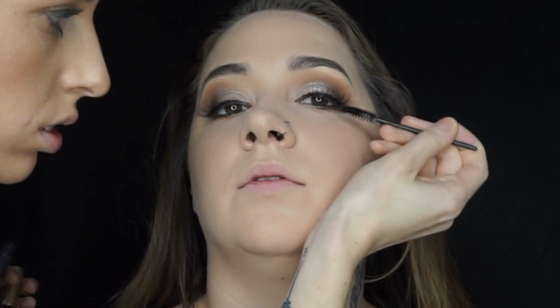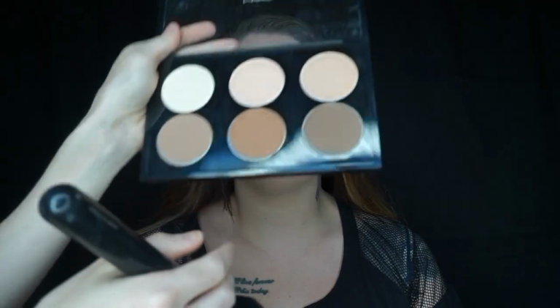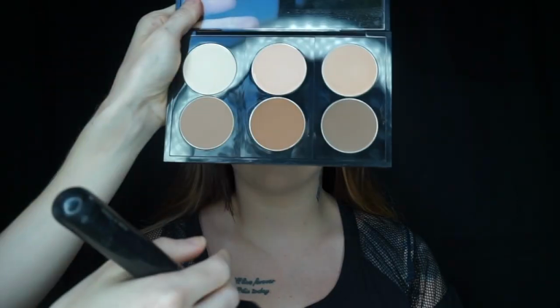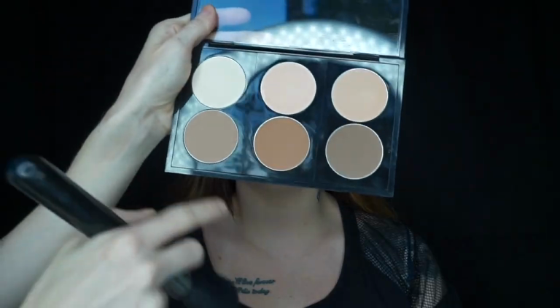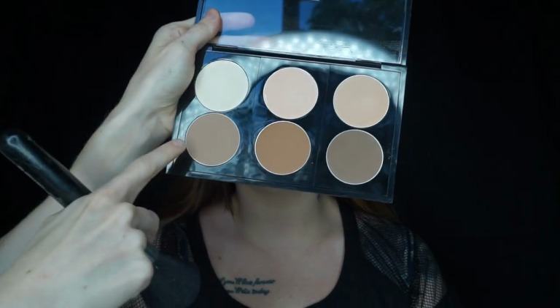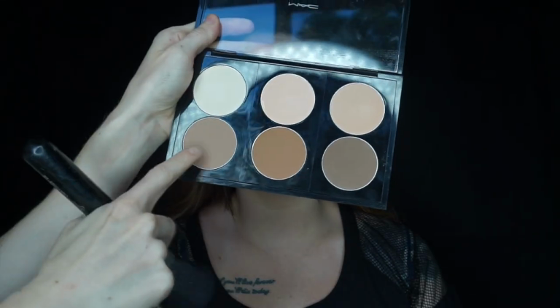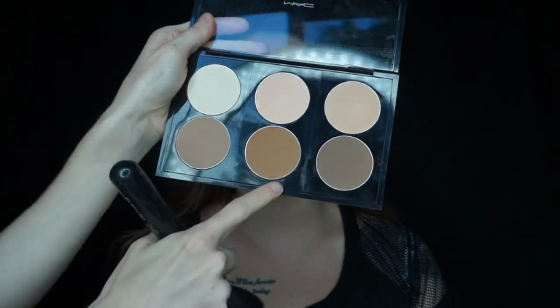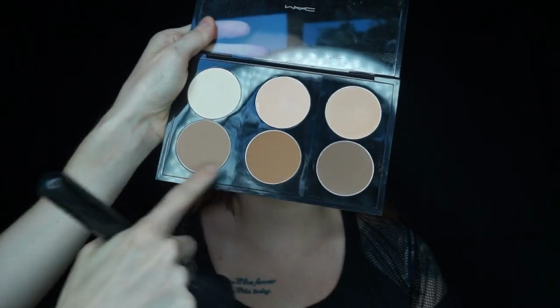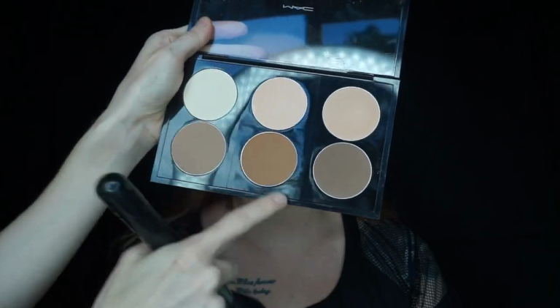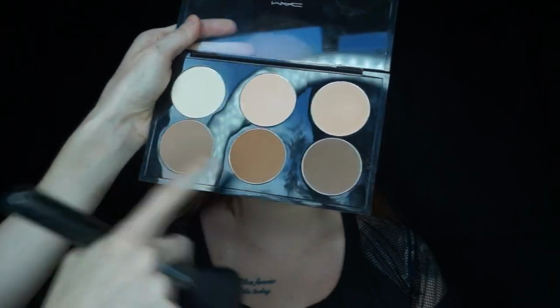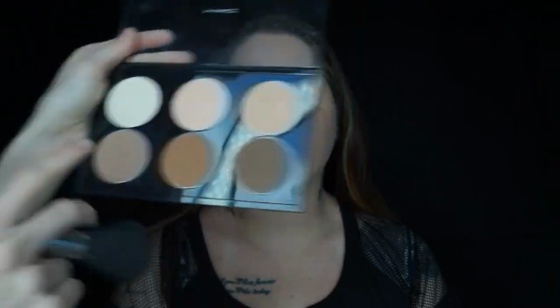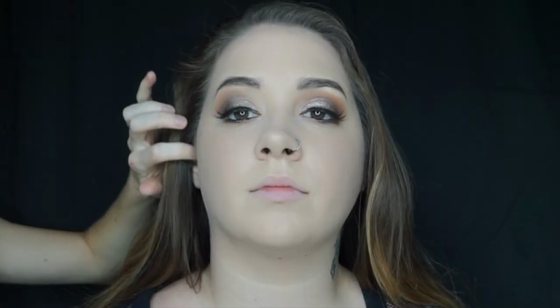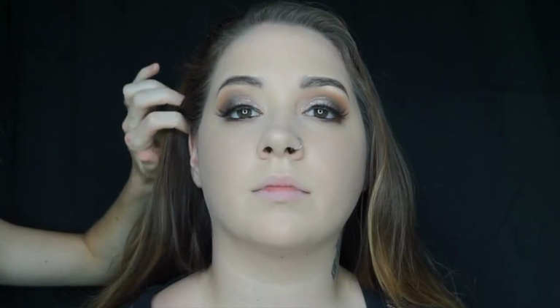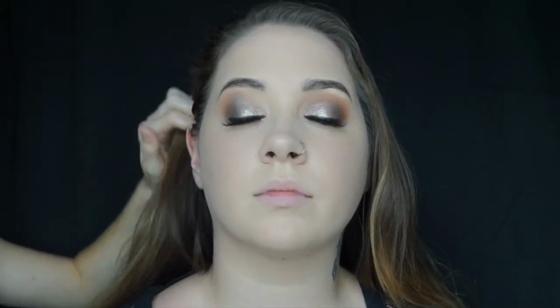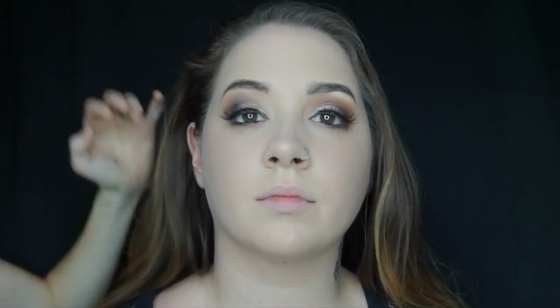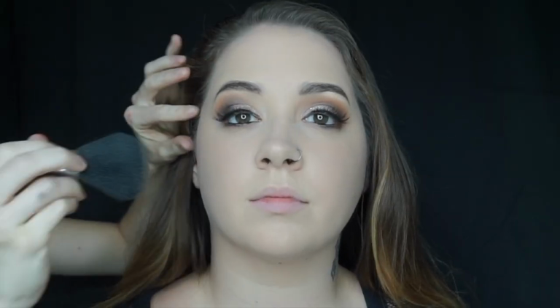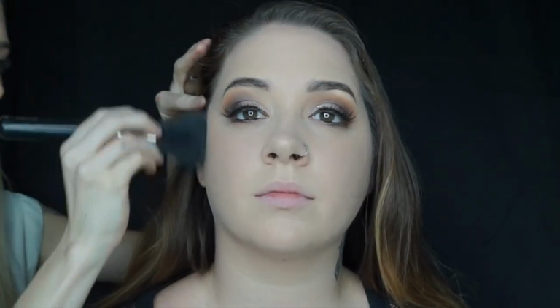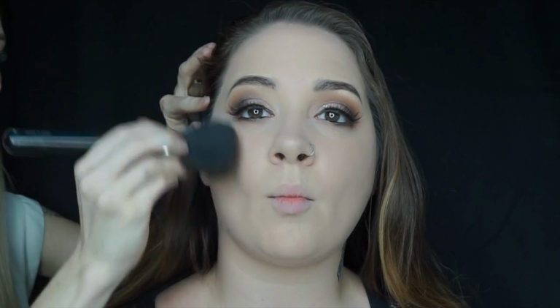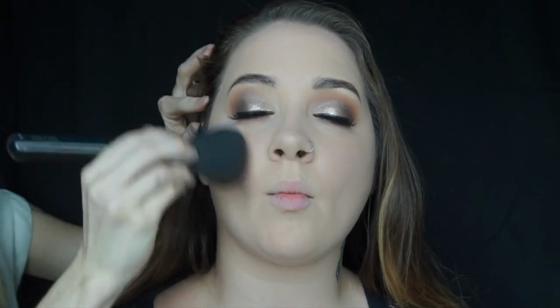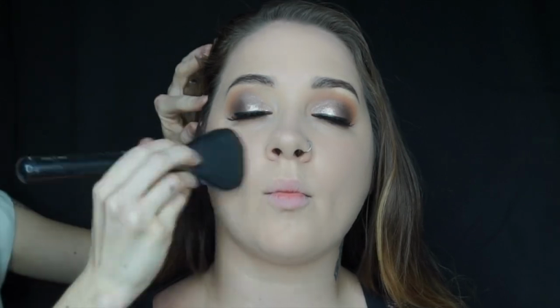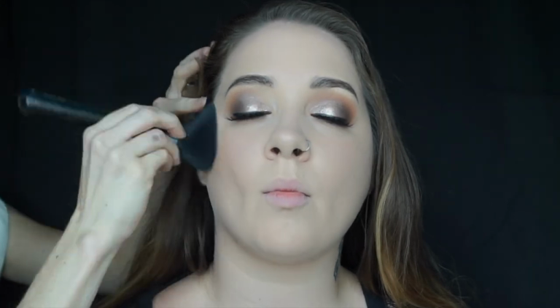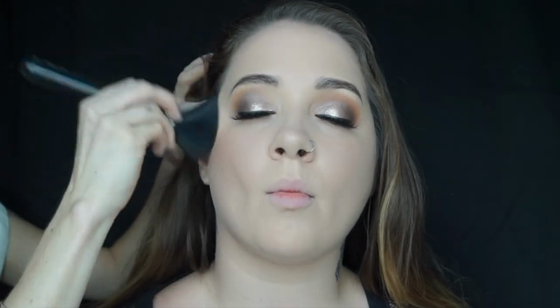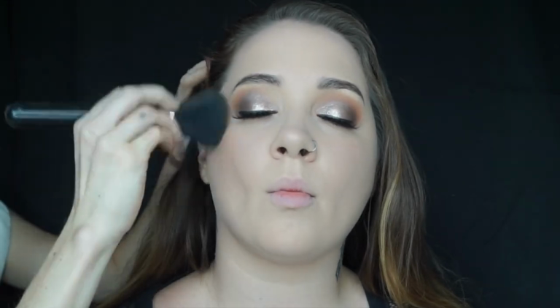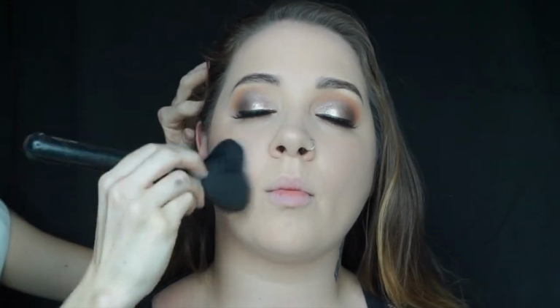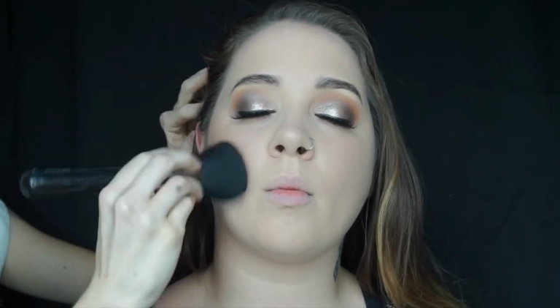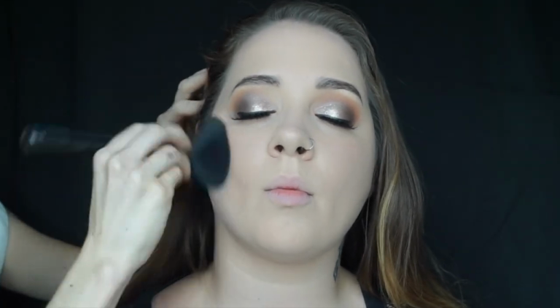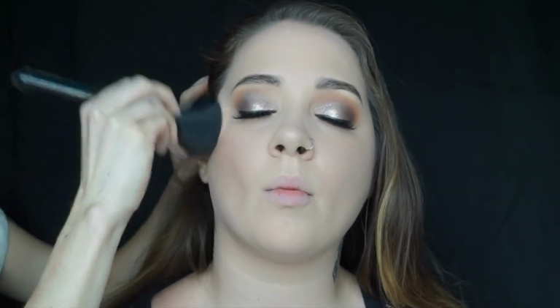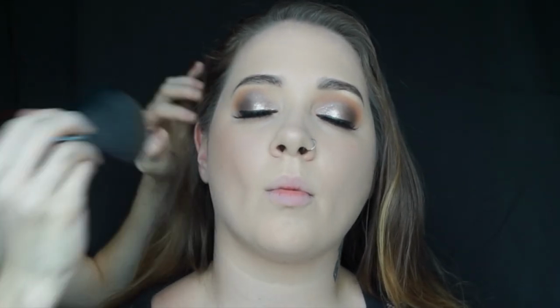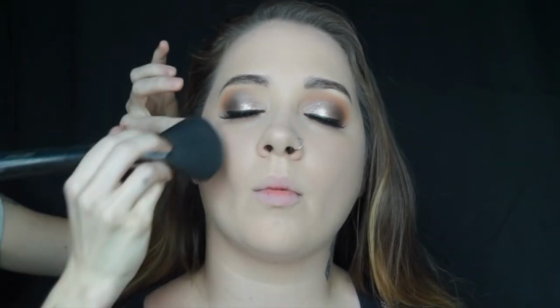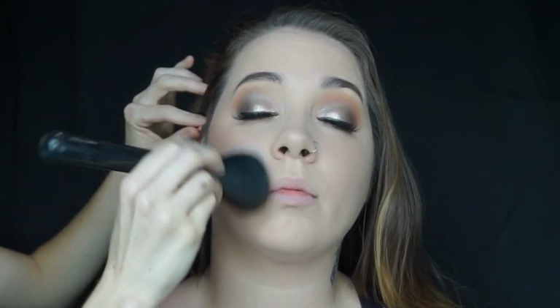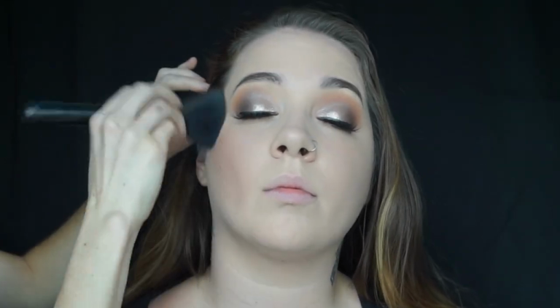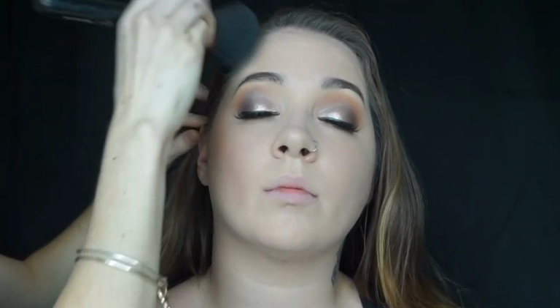To bronze and contour the face I'm going in with MAC's Sculpting Powders in Sculpt and Shade Stir with an Estetica P12 brush.